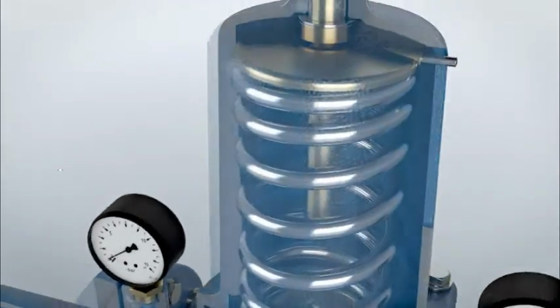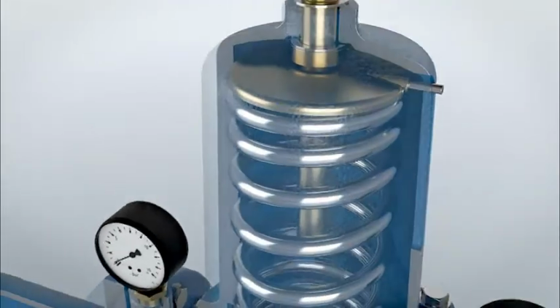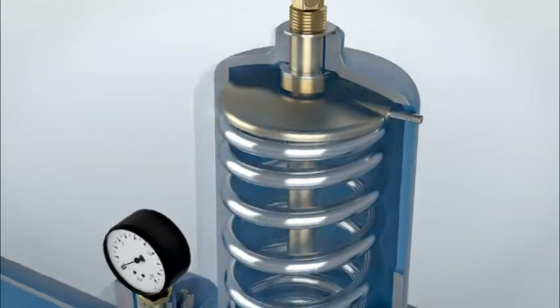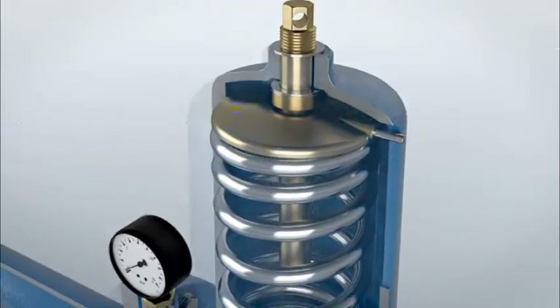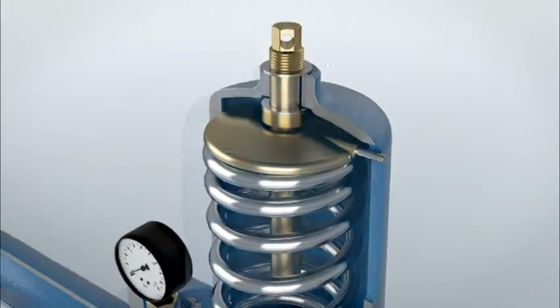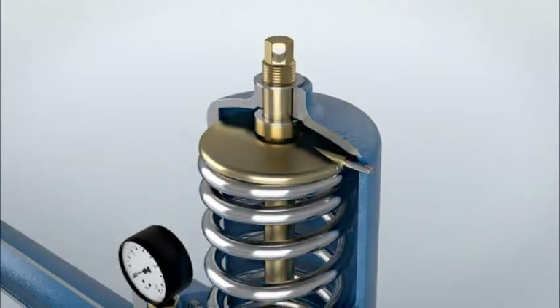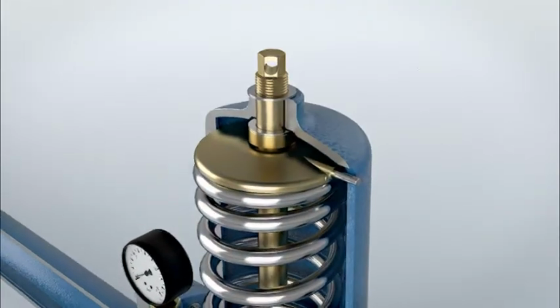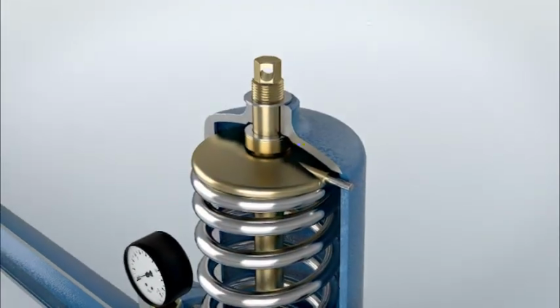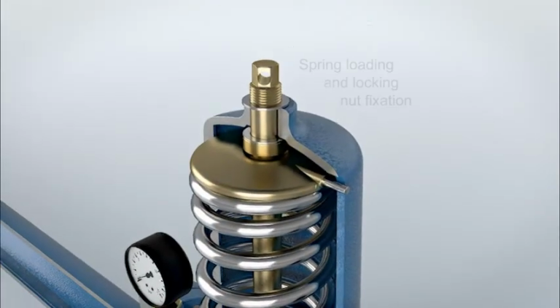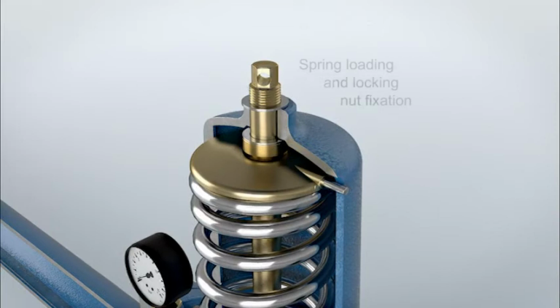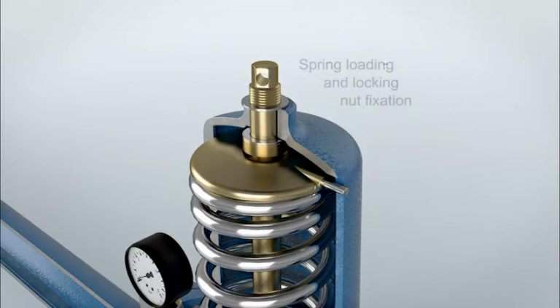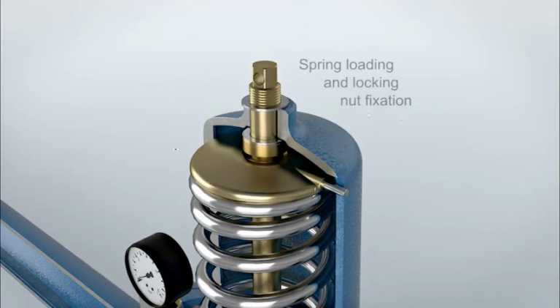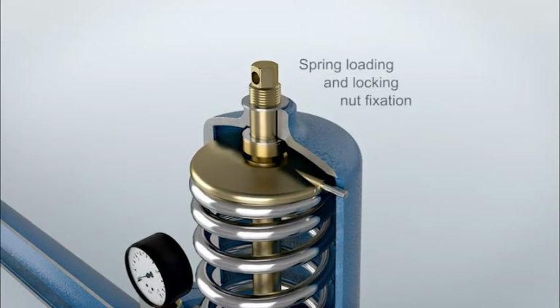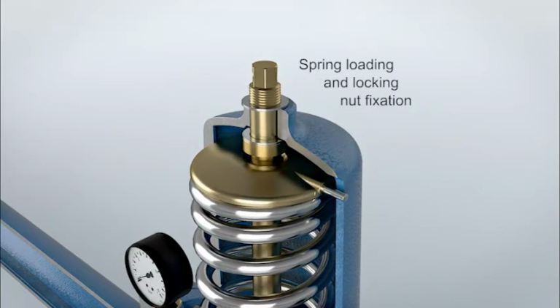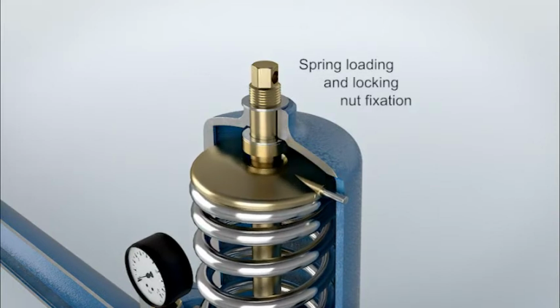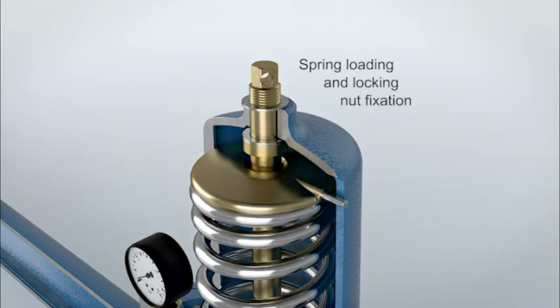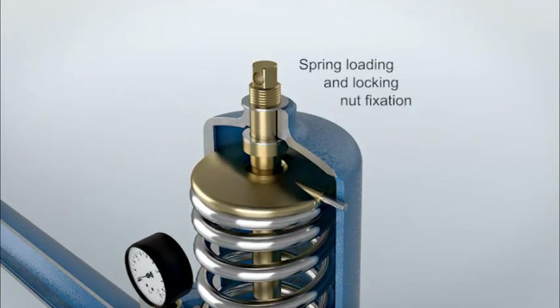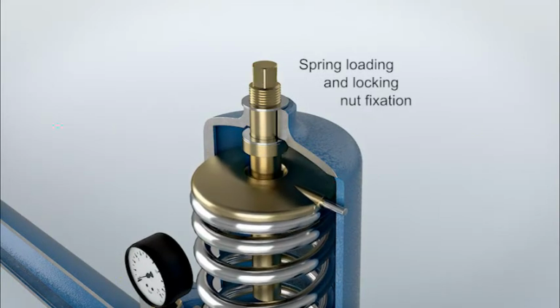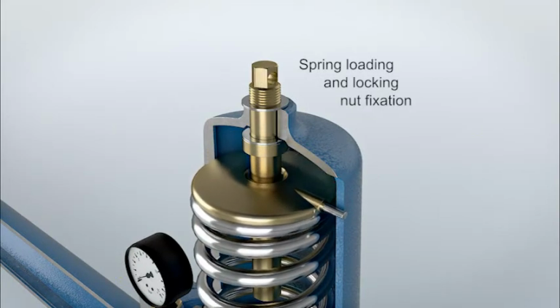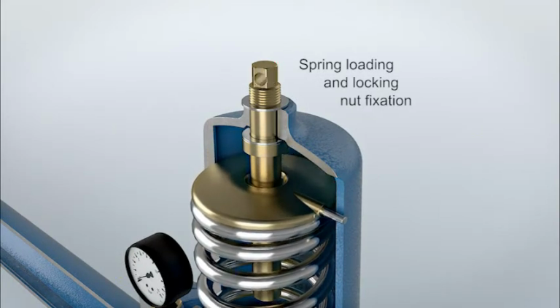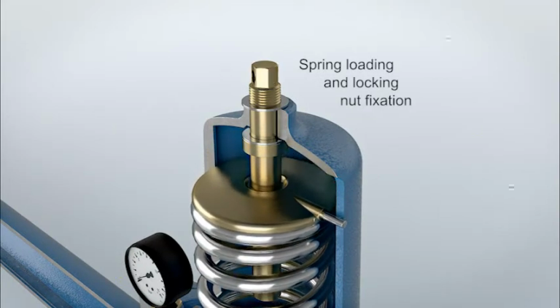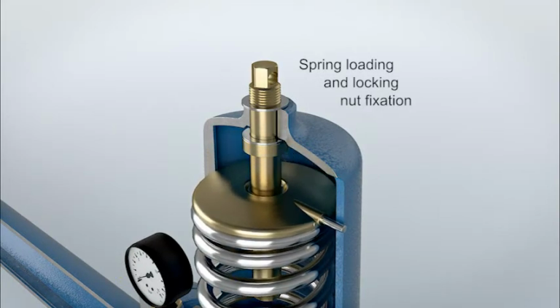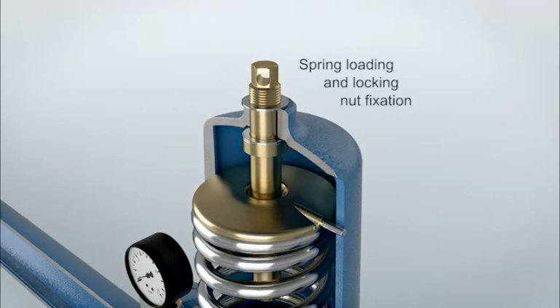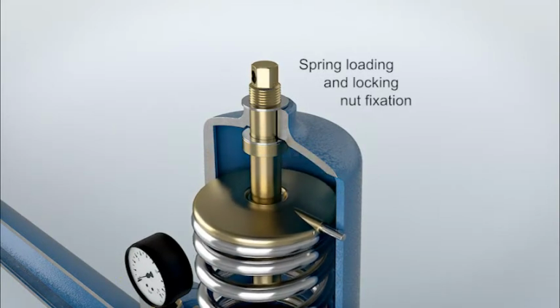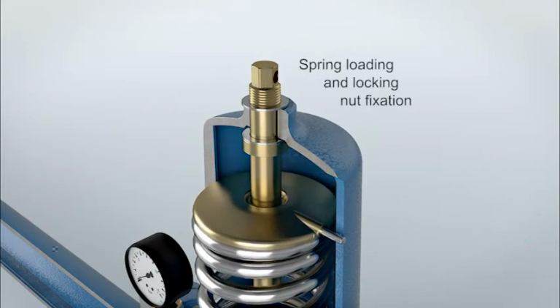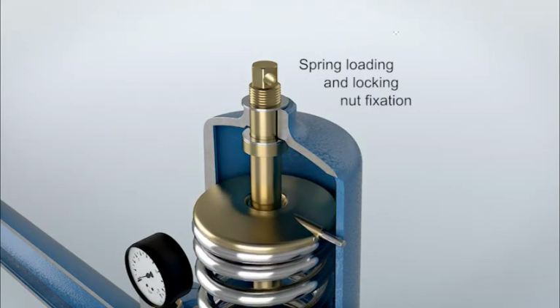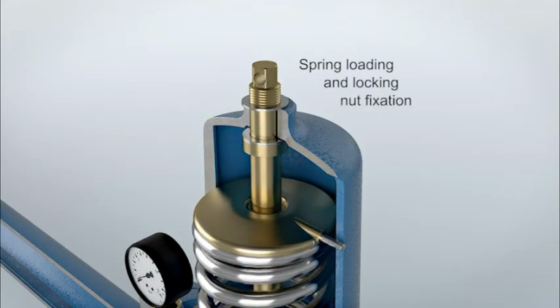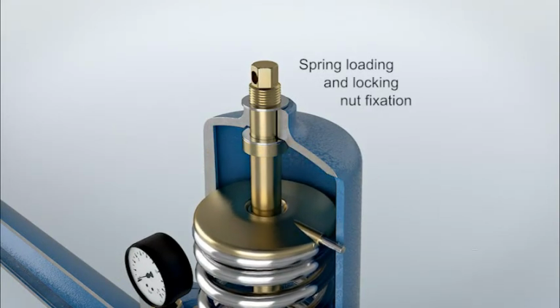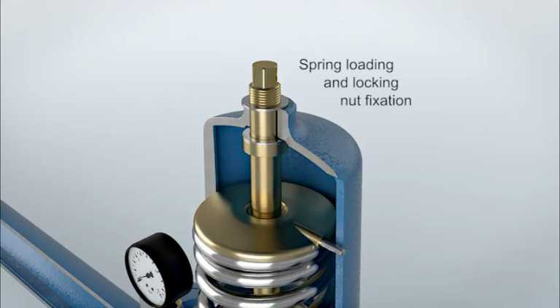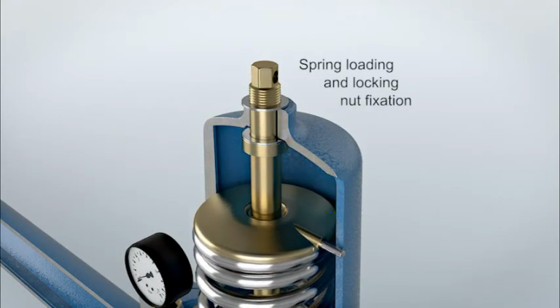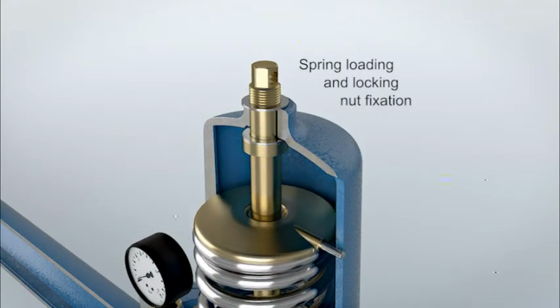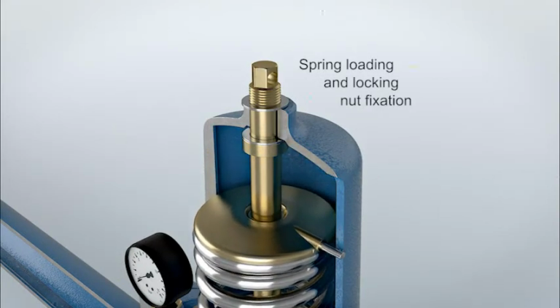Turning the spindle clockwise, the spring load is set and must be secured with the locking nut.